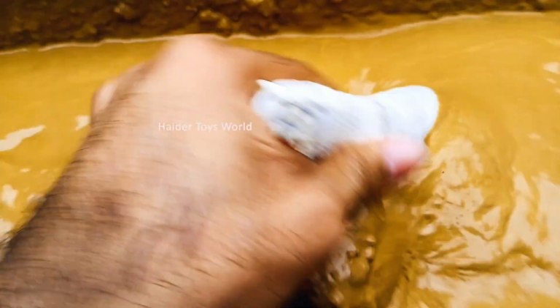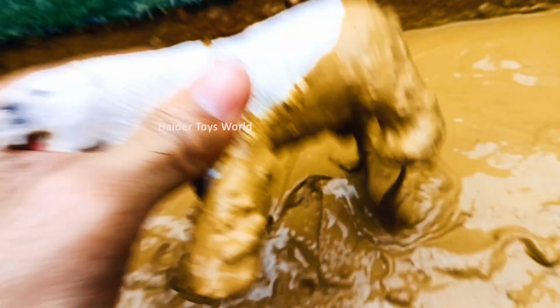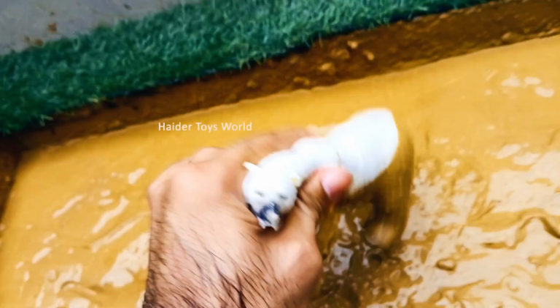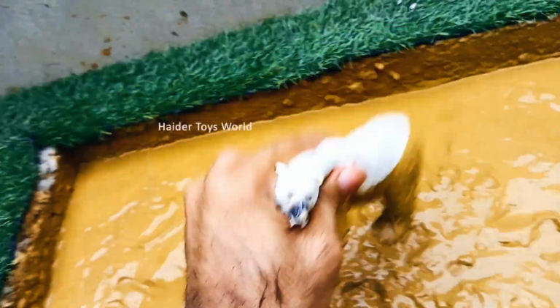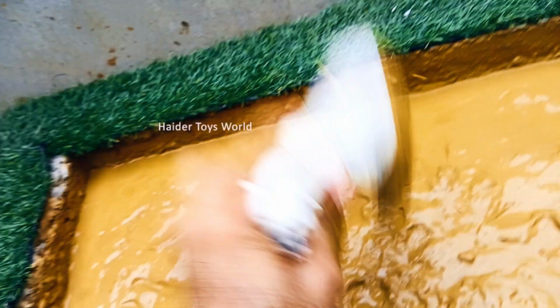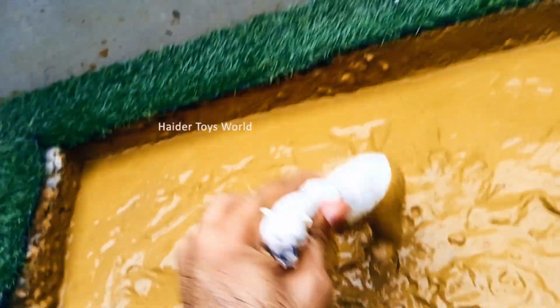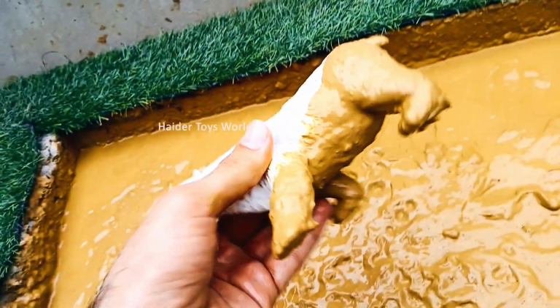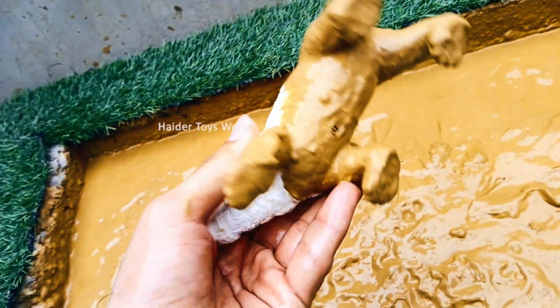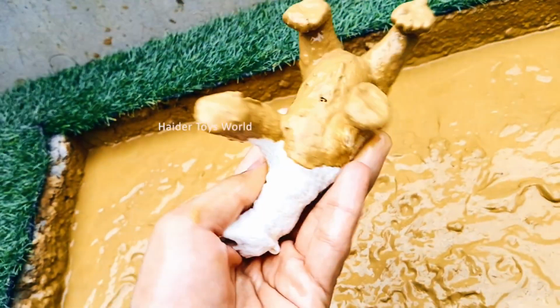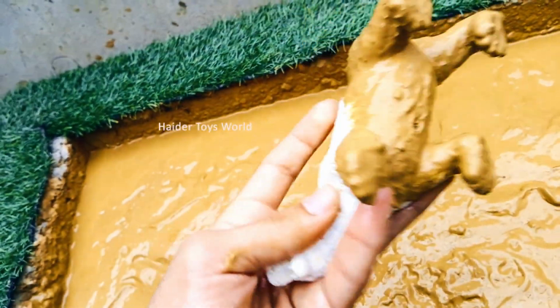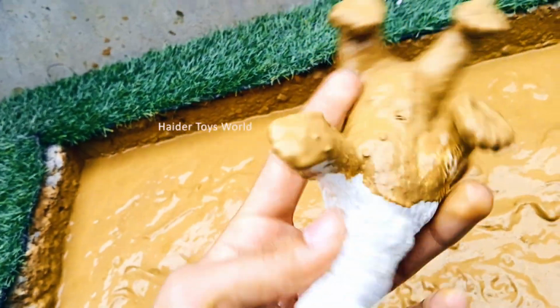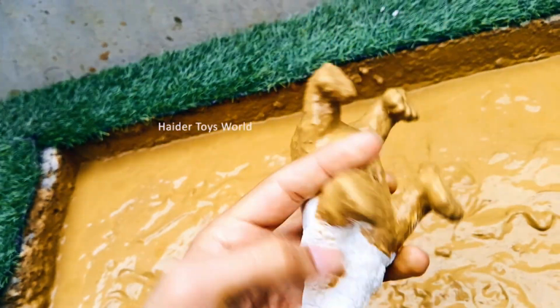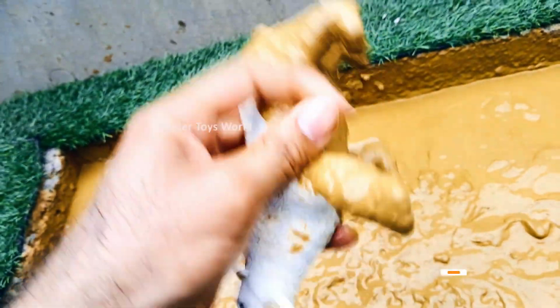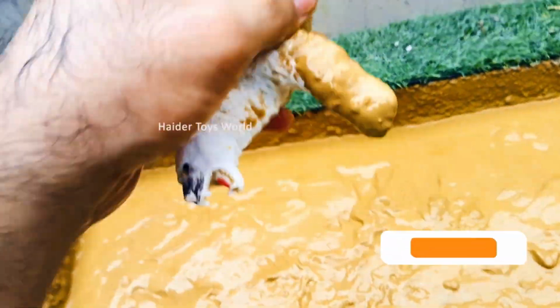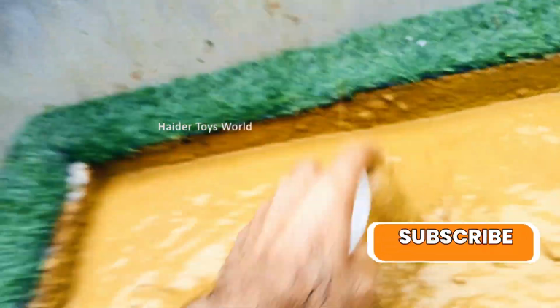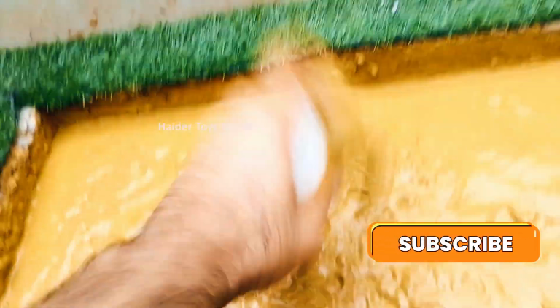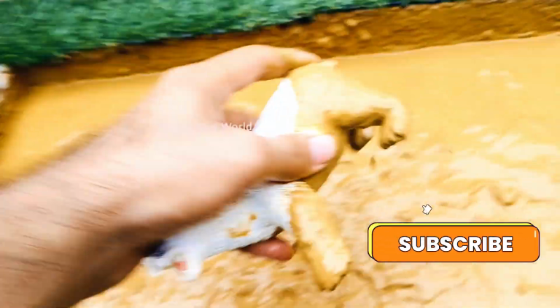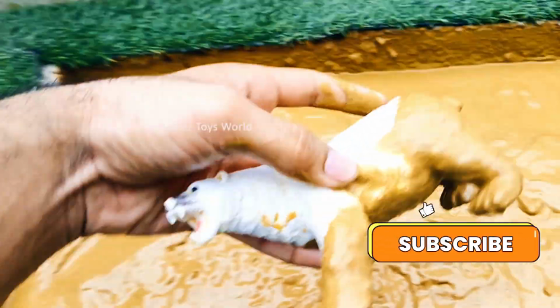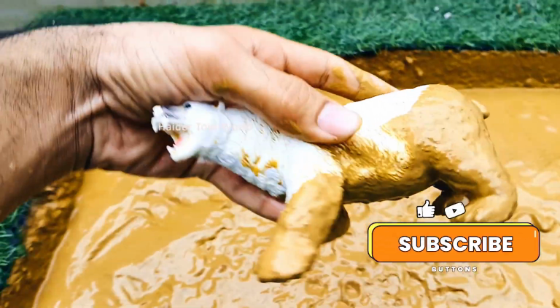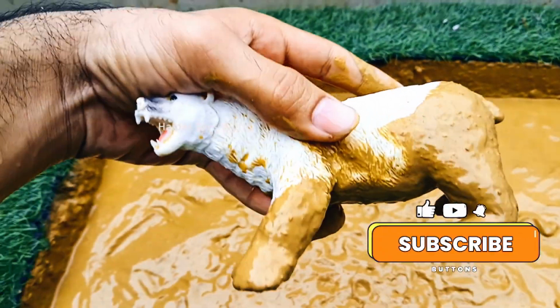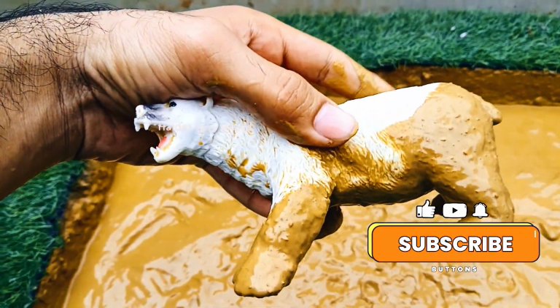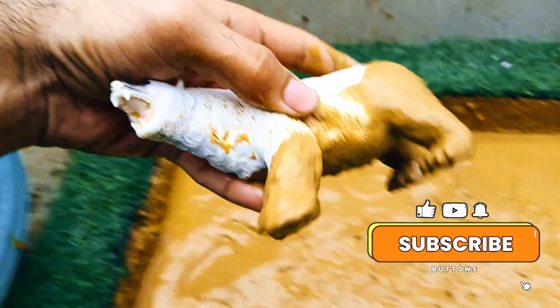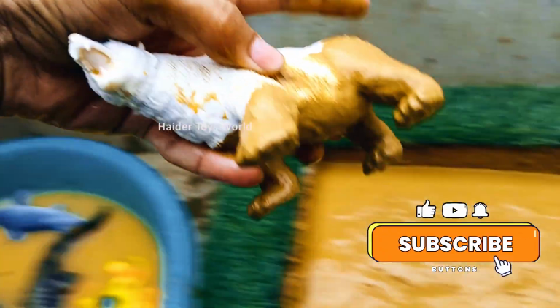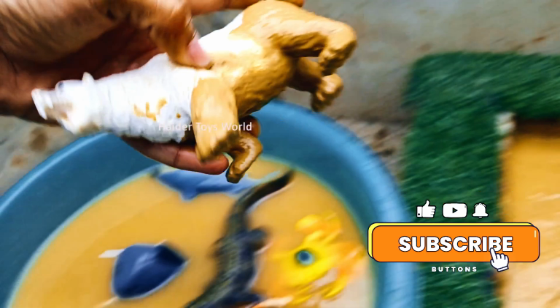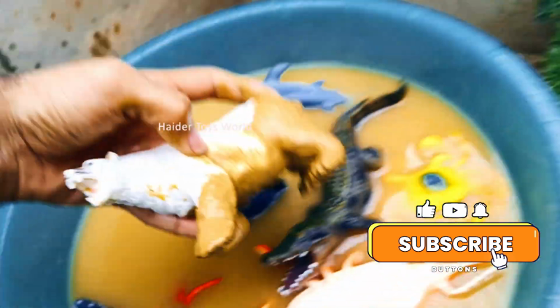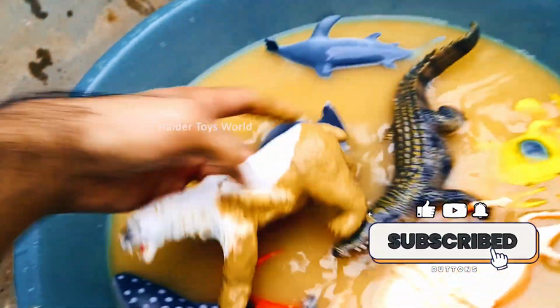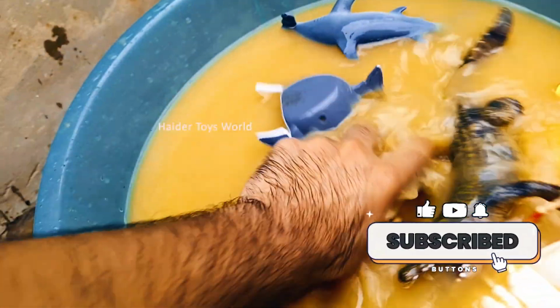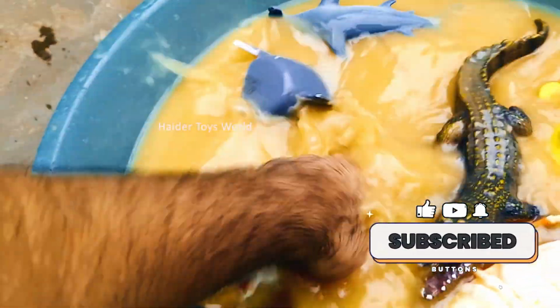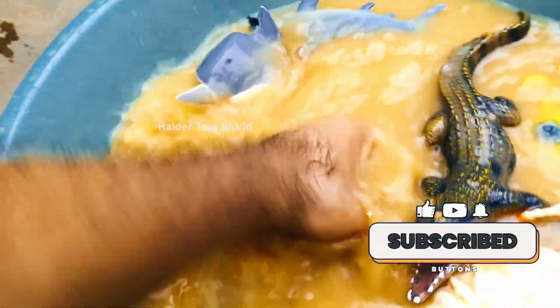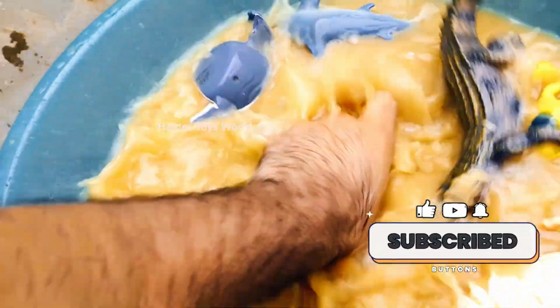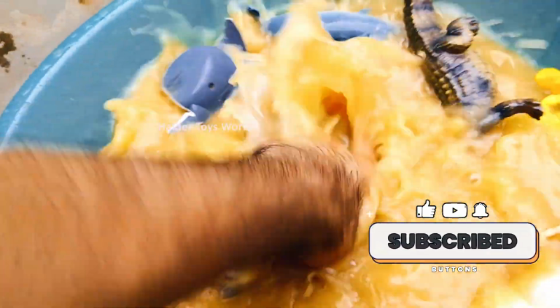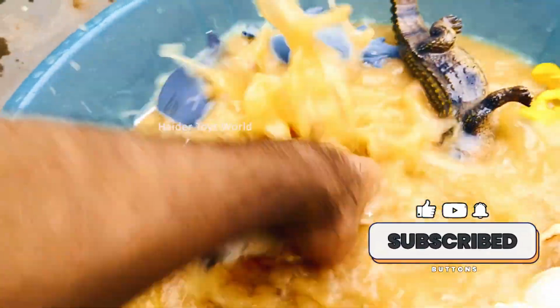Polar bear! Polar bears live in the Arctic and are great swimmers. They hunt seals and rely on sea ice for survival.